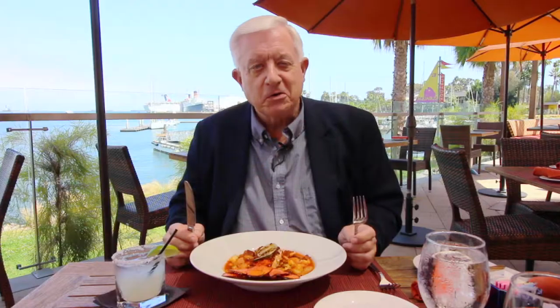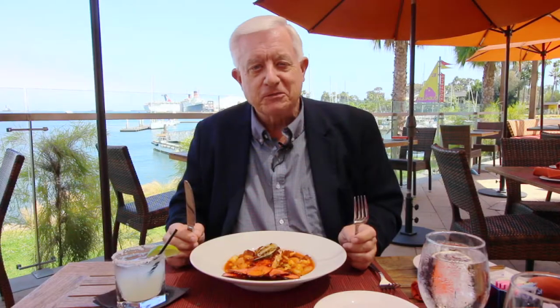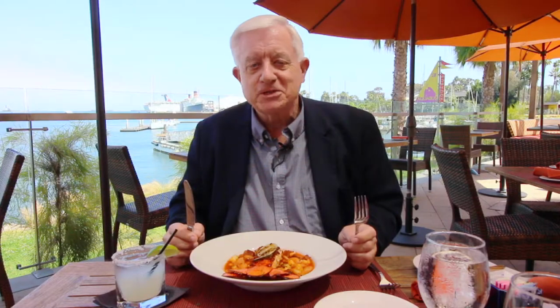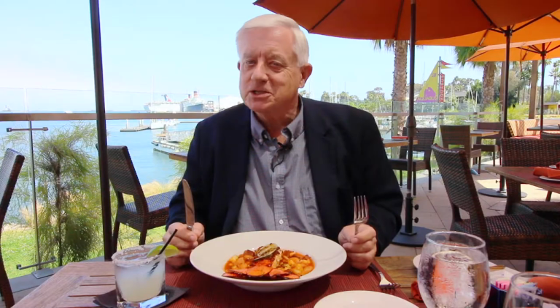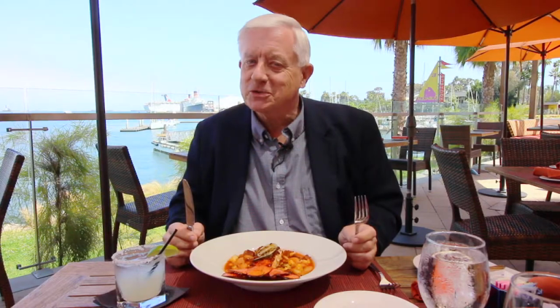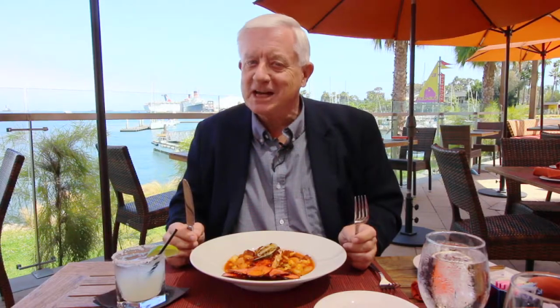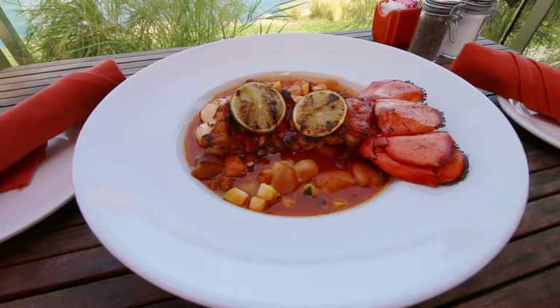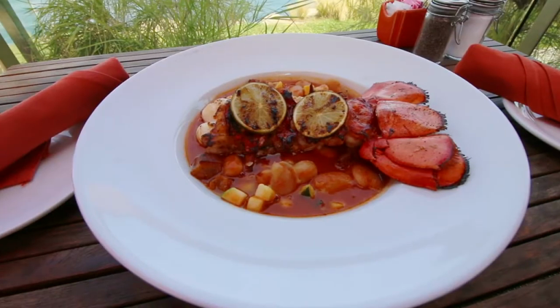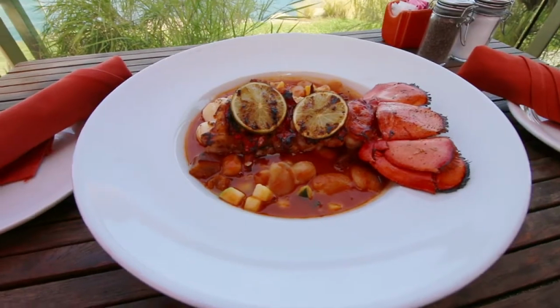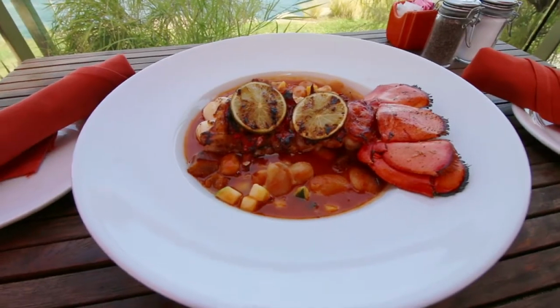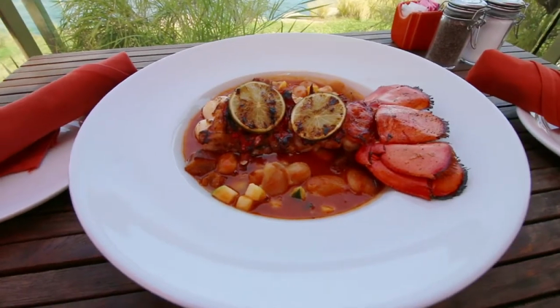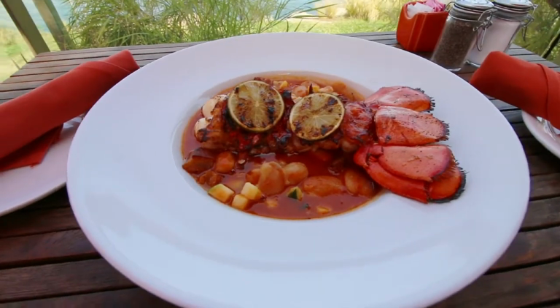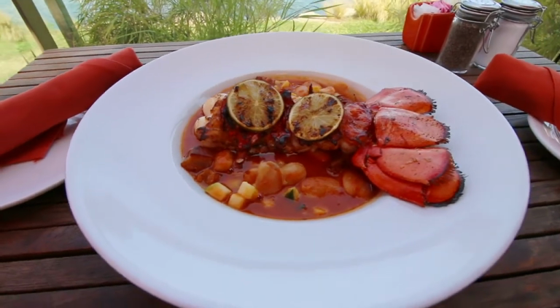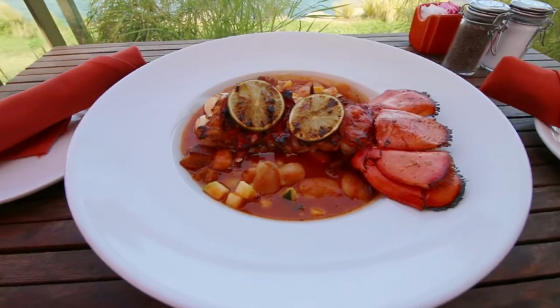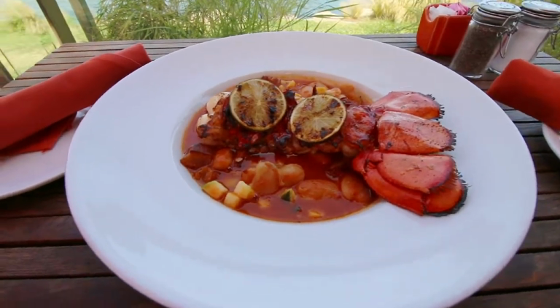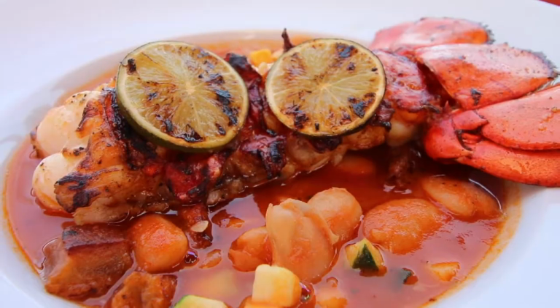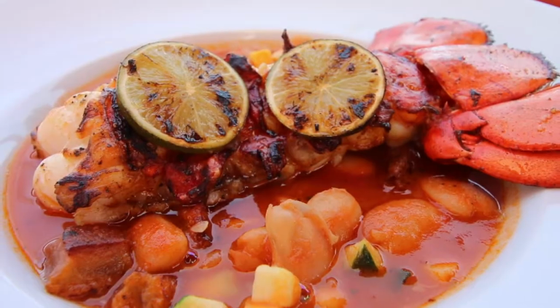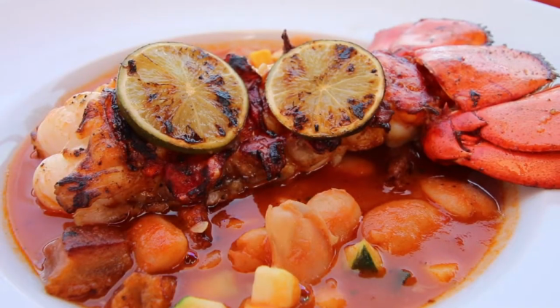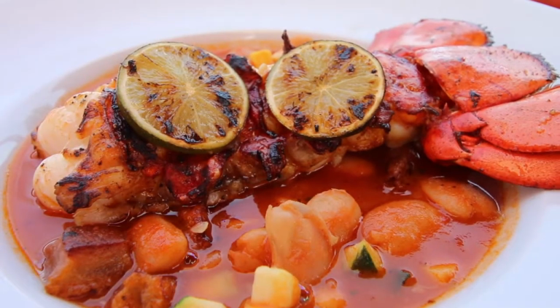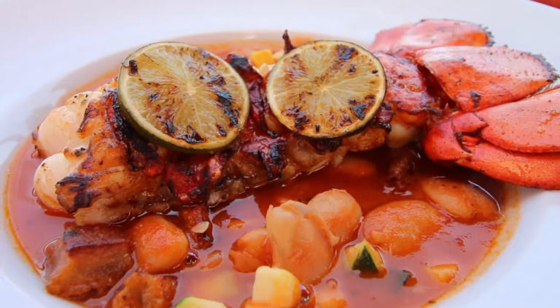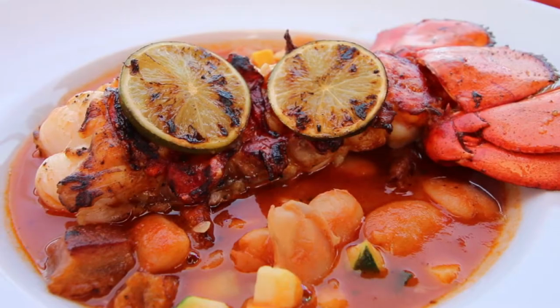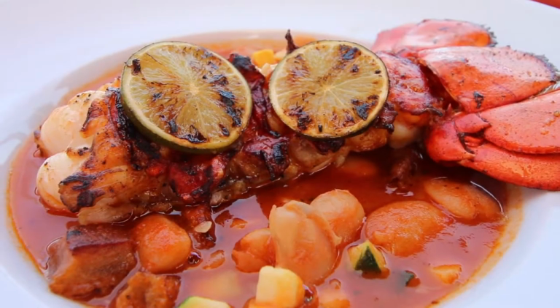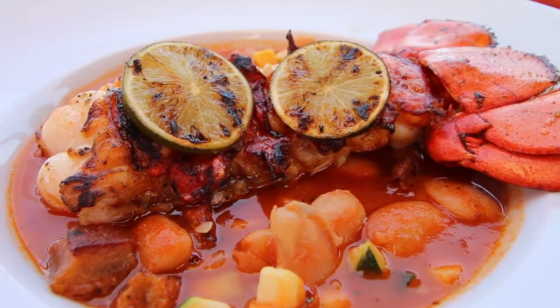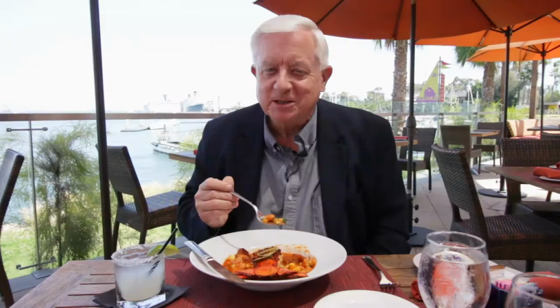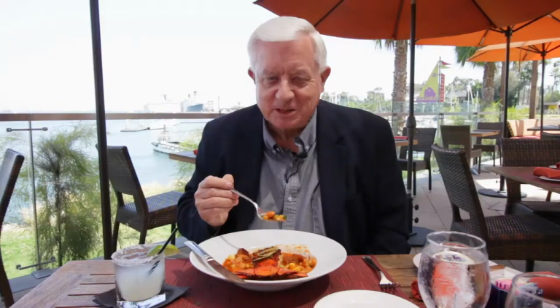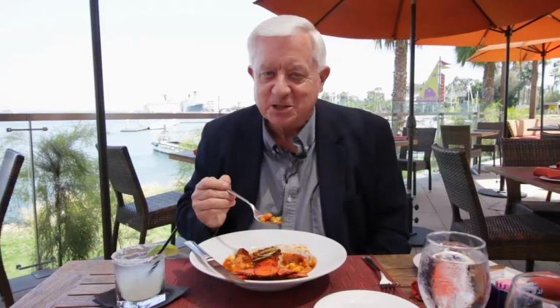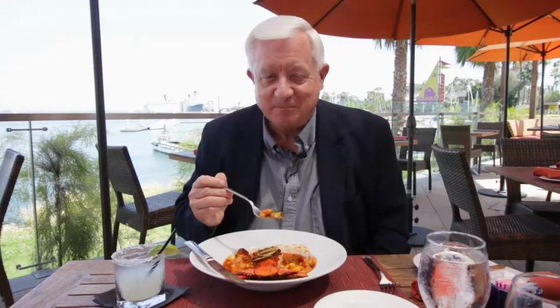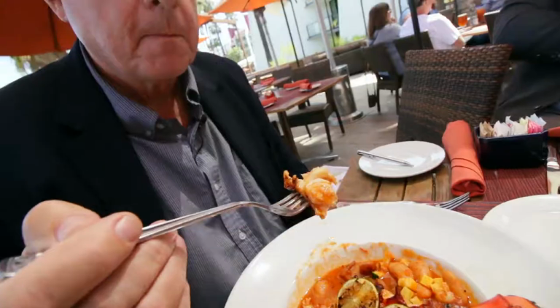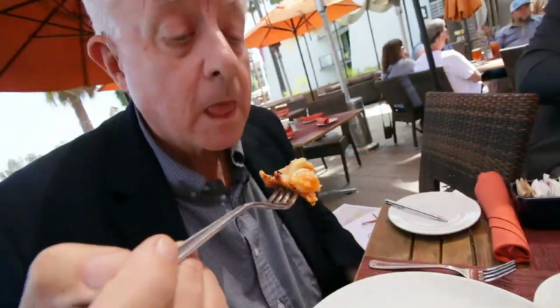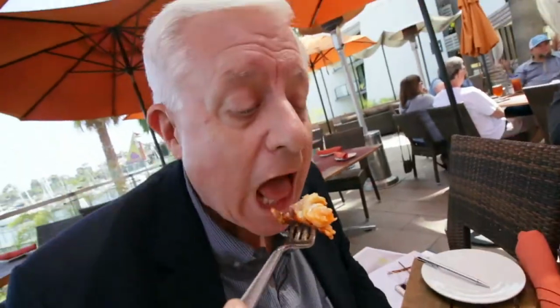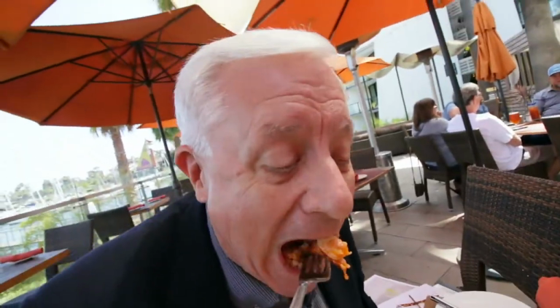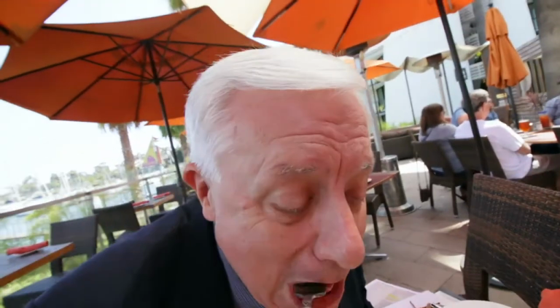The first dish has arrived and it's Baja Lobster with garlic butter and gordo beans. It's good — I'm going in for another bite.